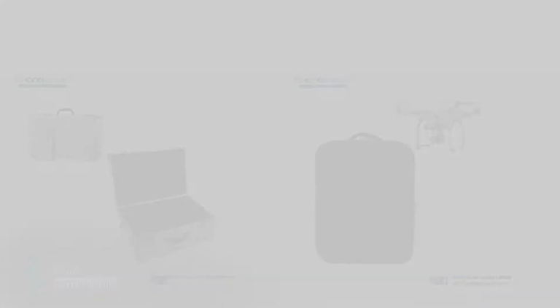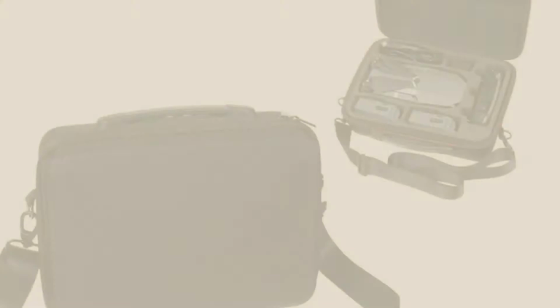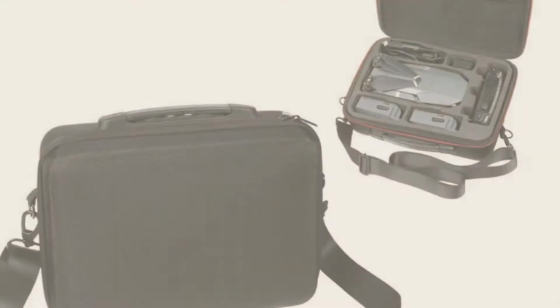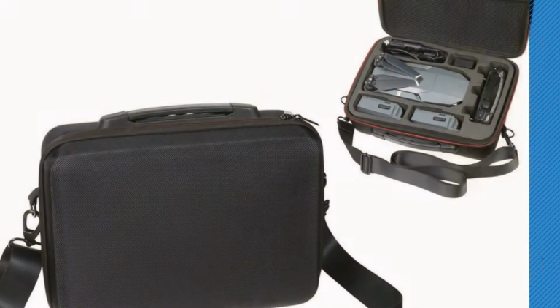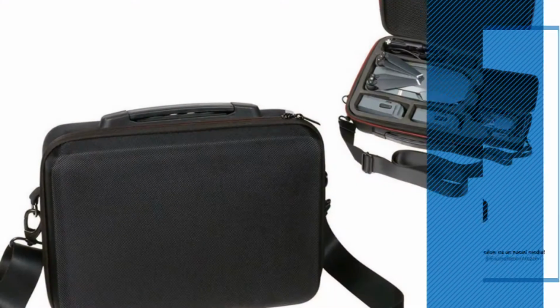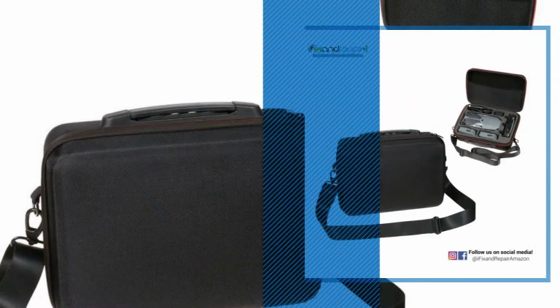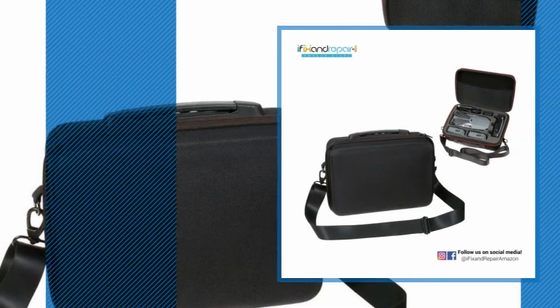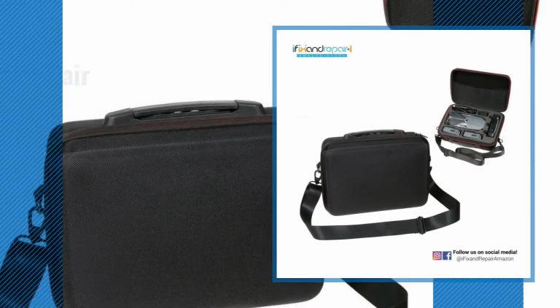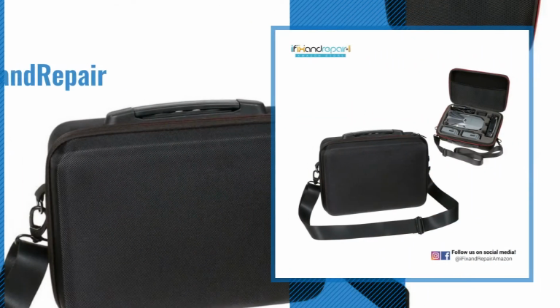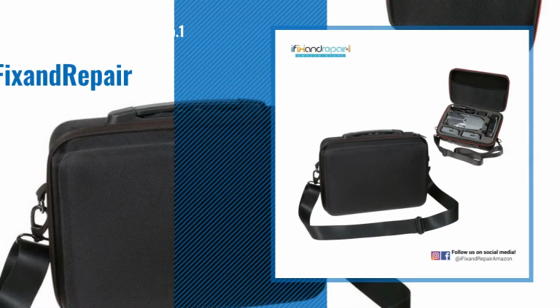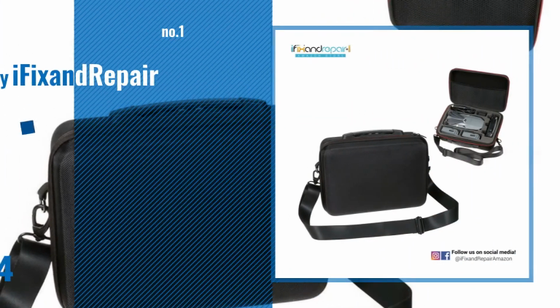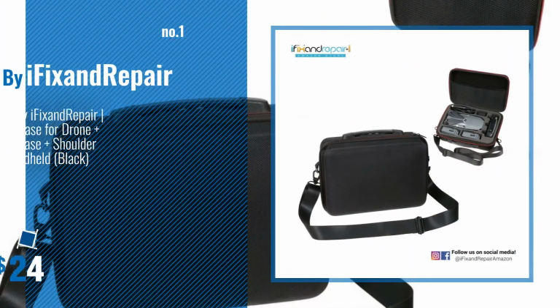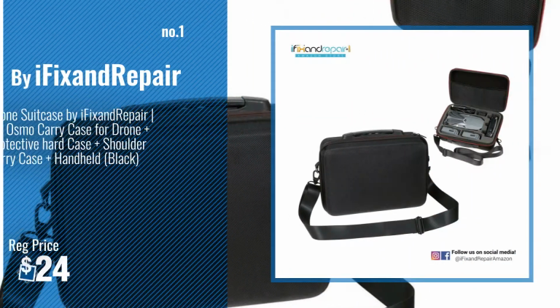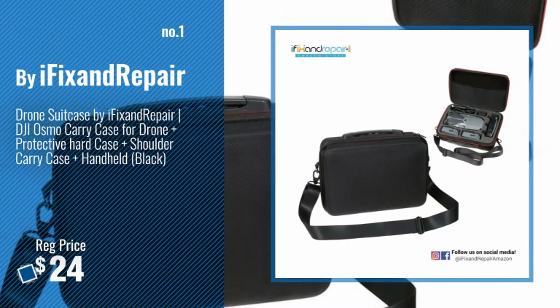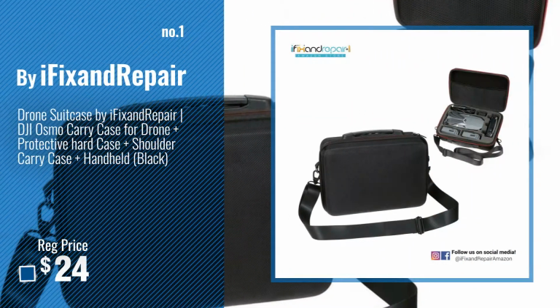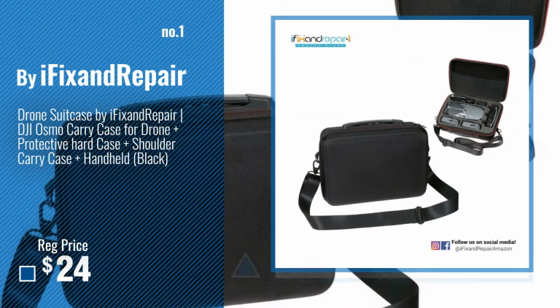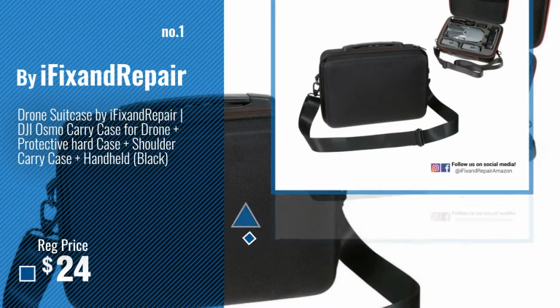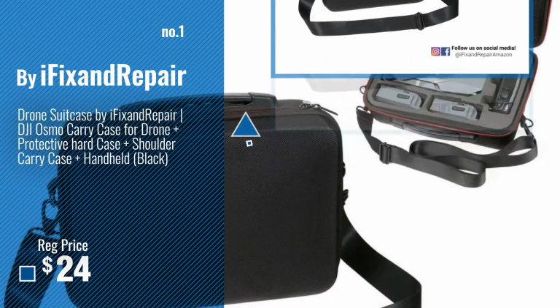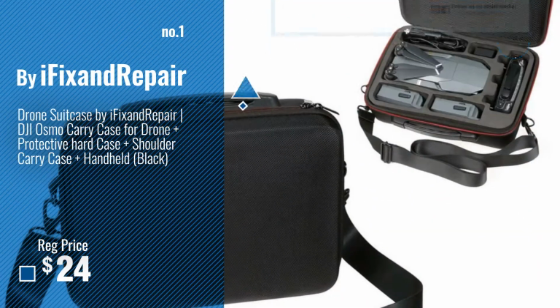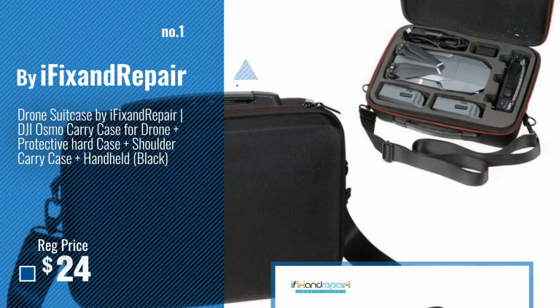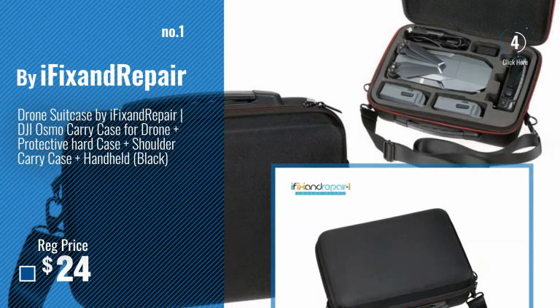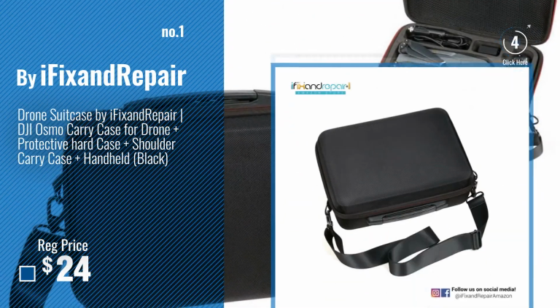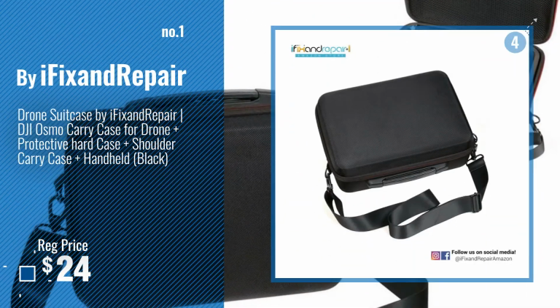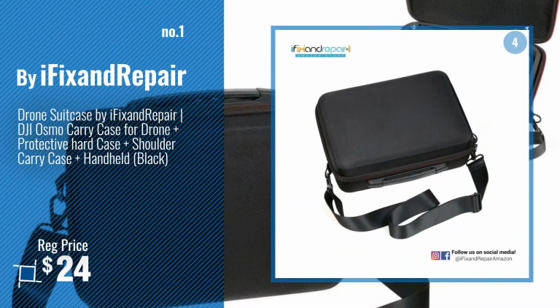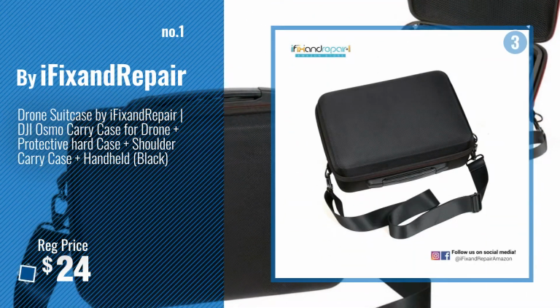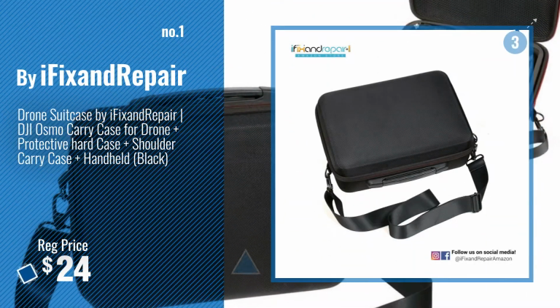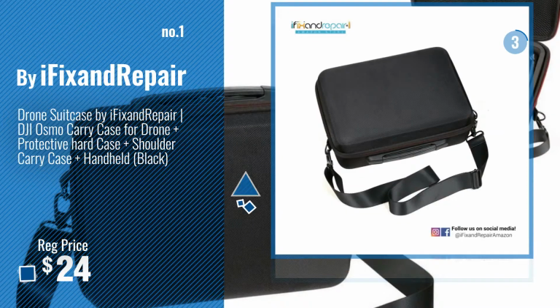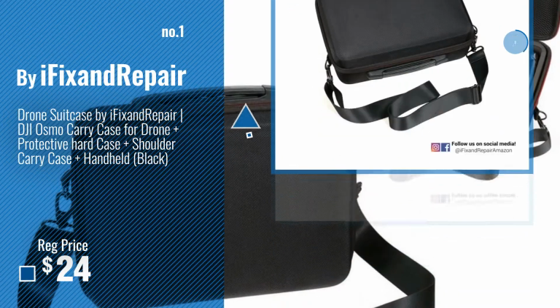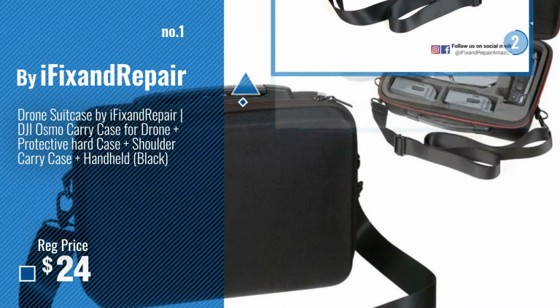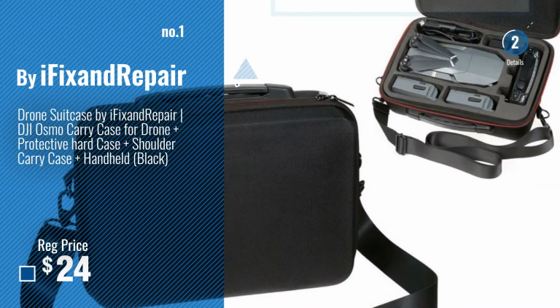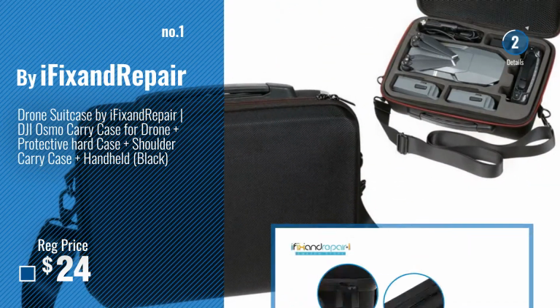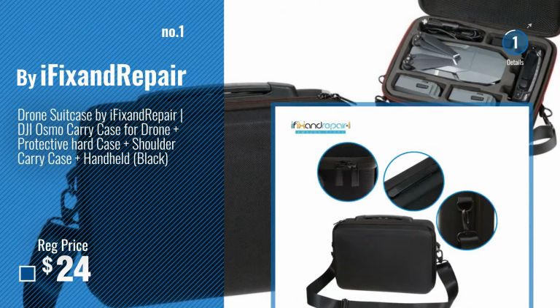Number 1 — Most Popular by iFix and Repair. Watch this video and choose your favorite.